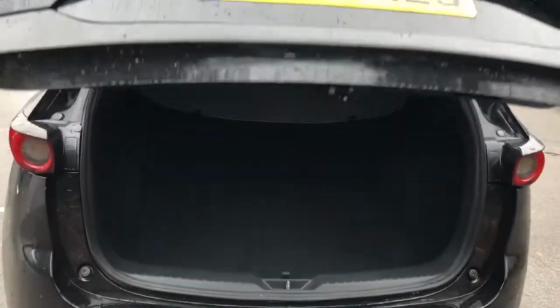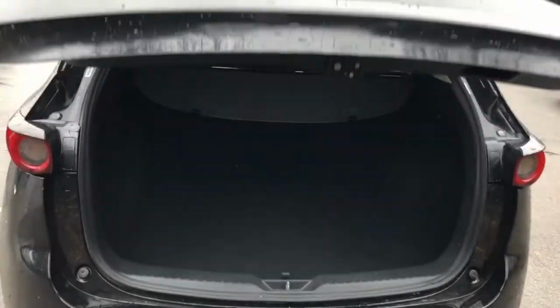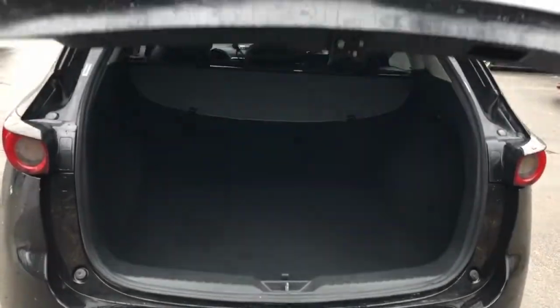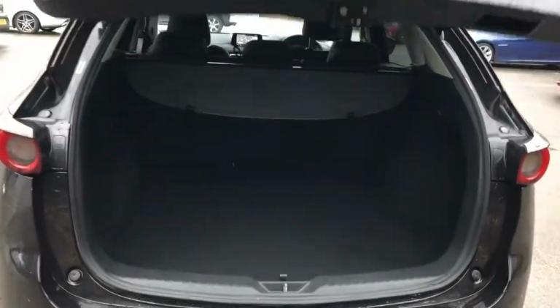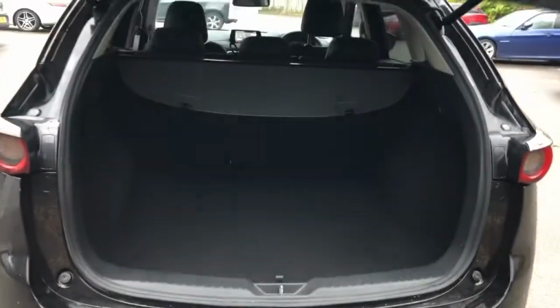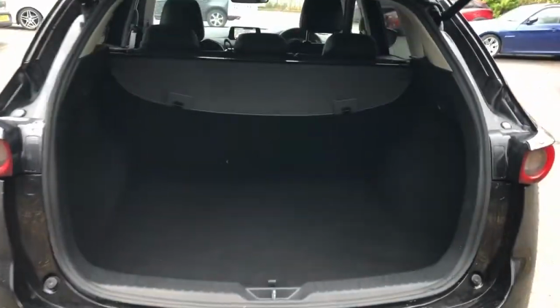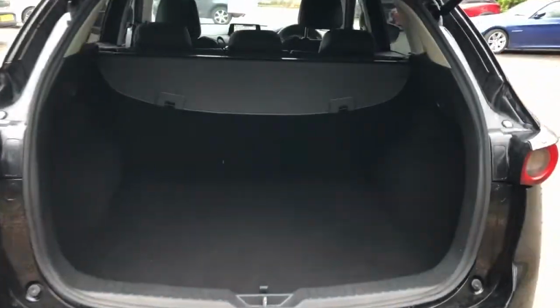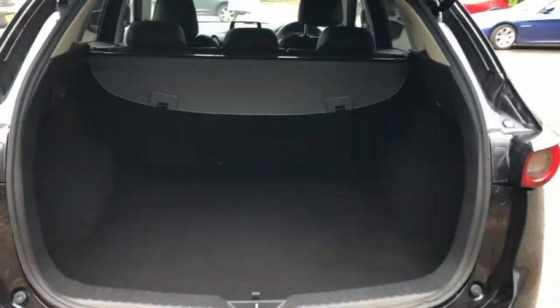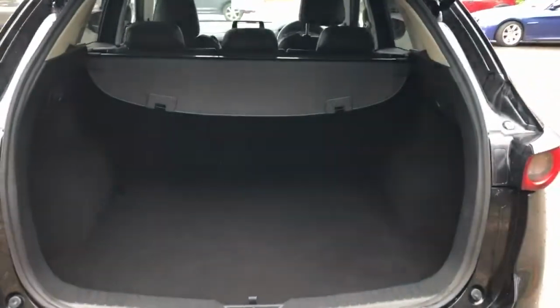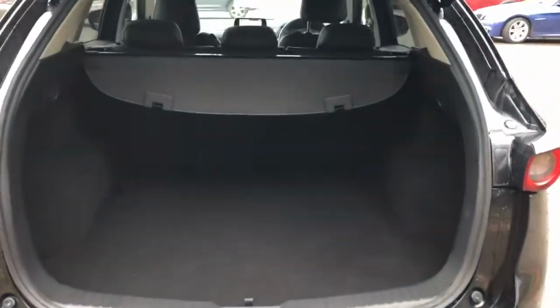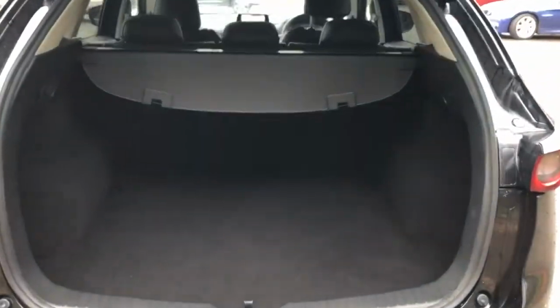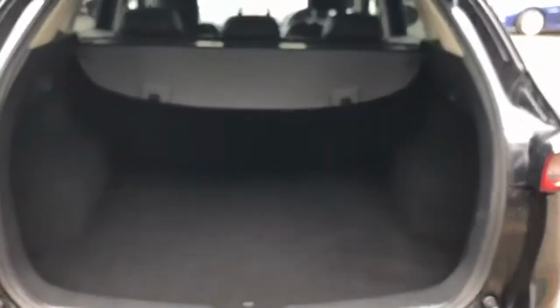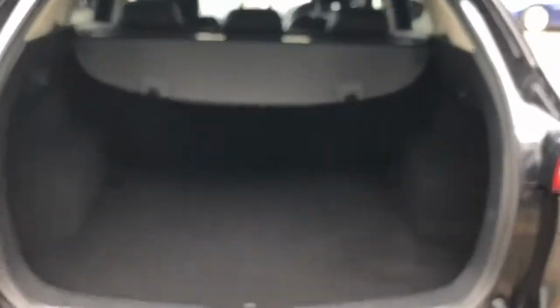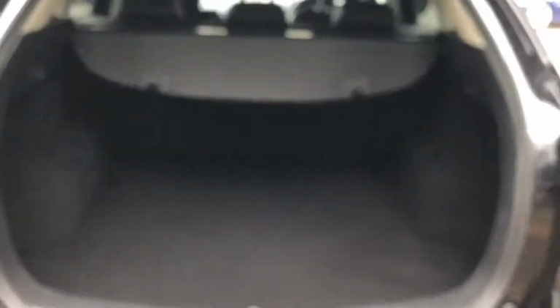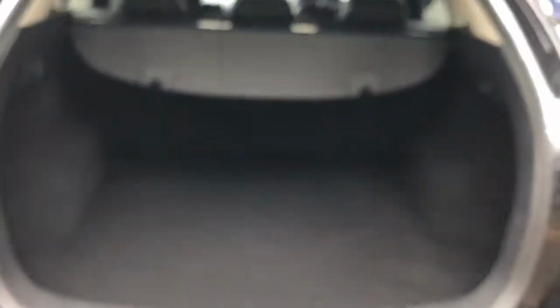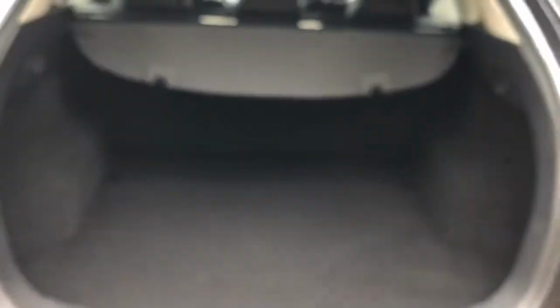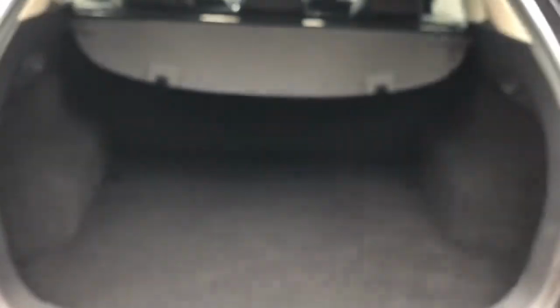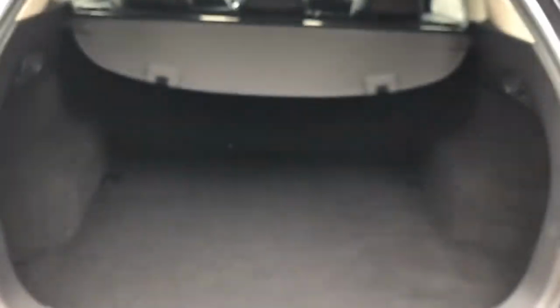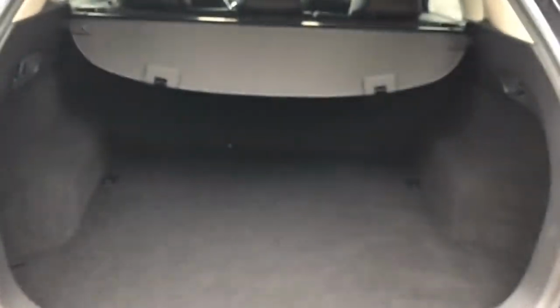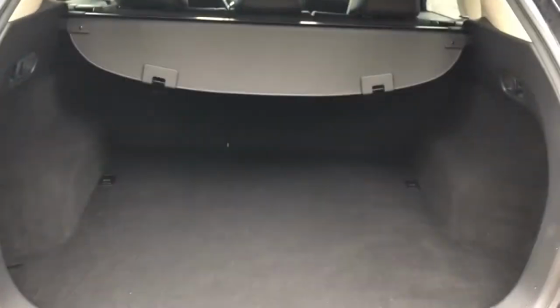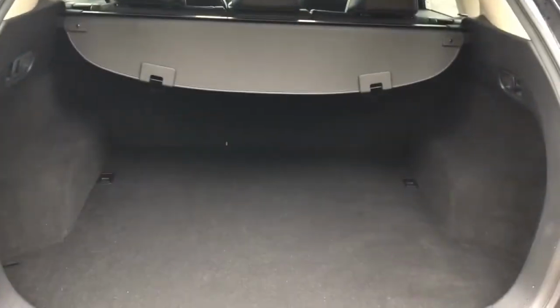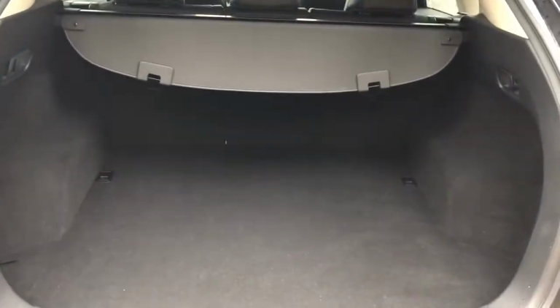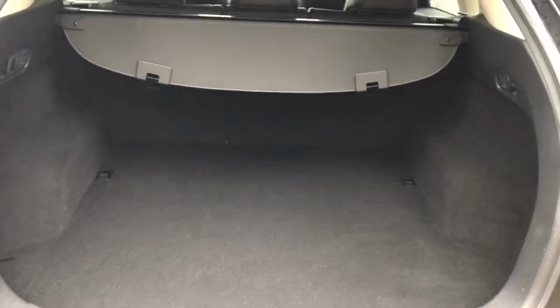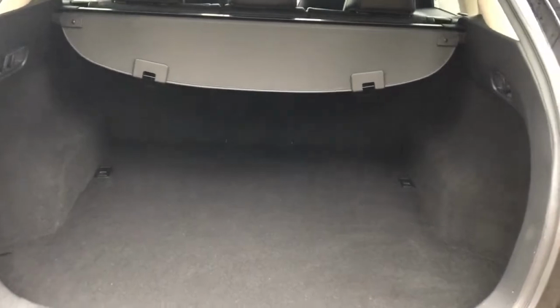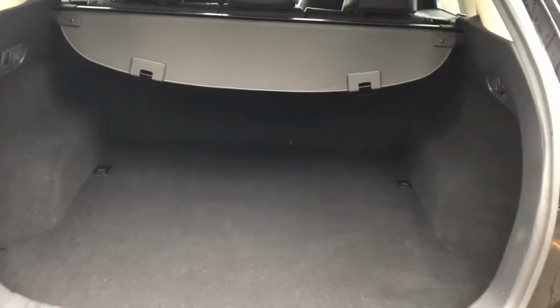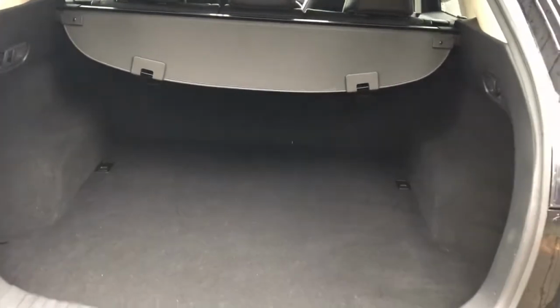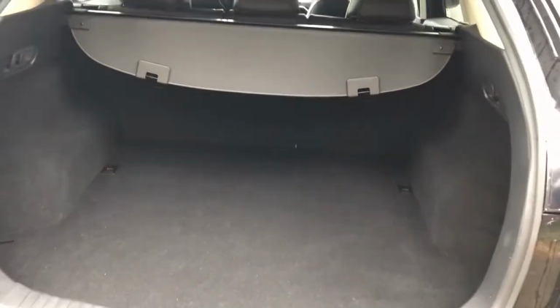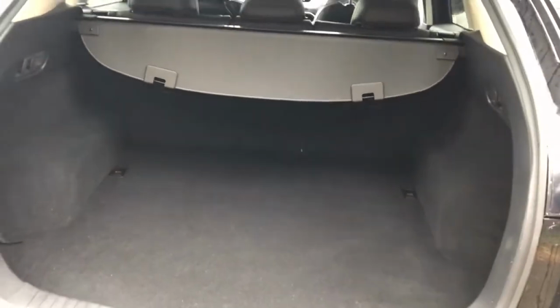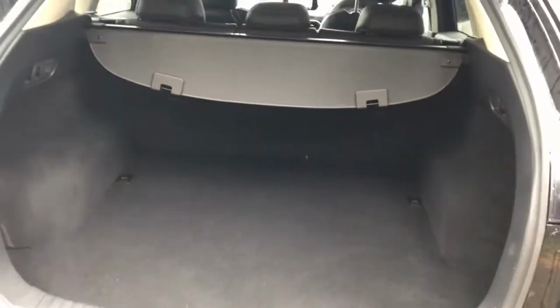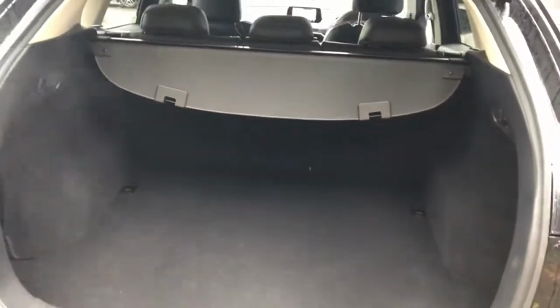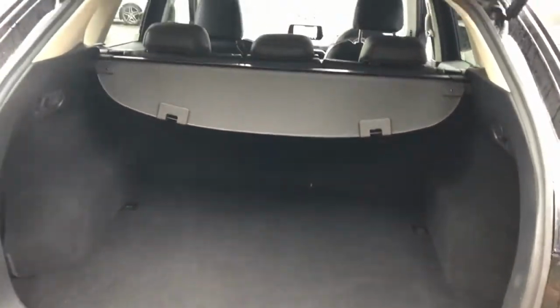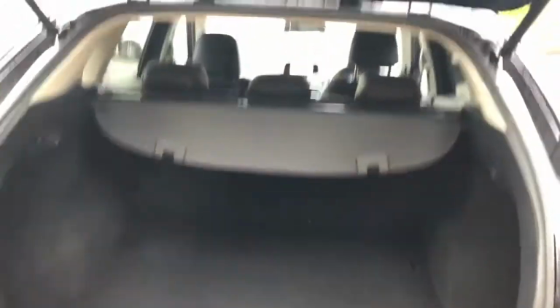There is a large boot in the CX-5. If you do need more space, the rear seats do have a 60-40 split flip.